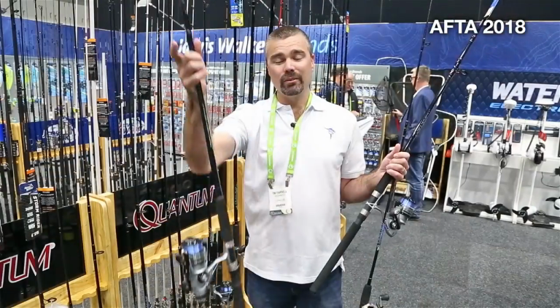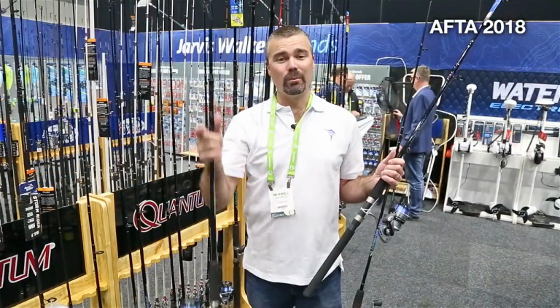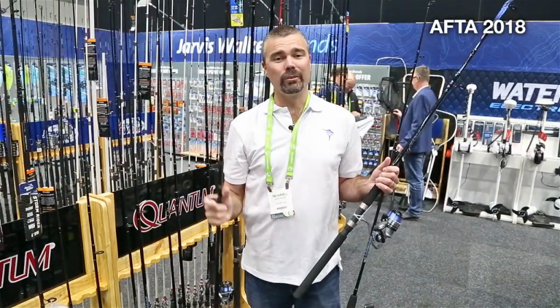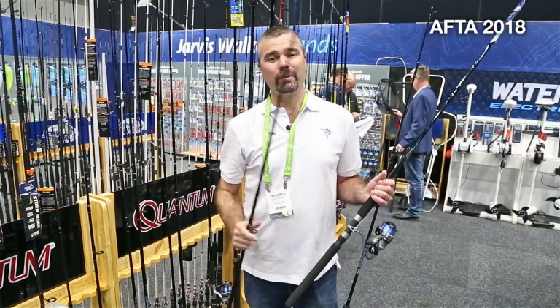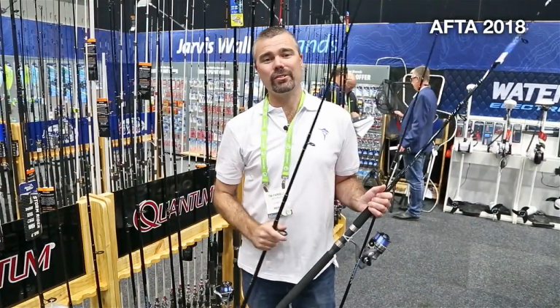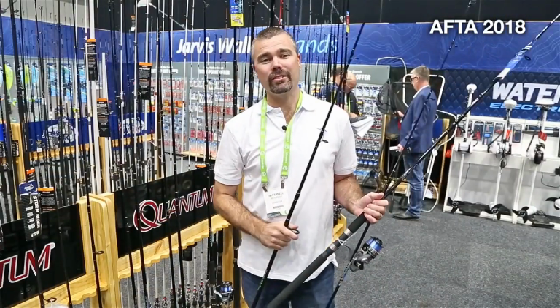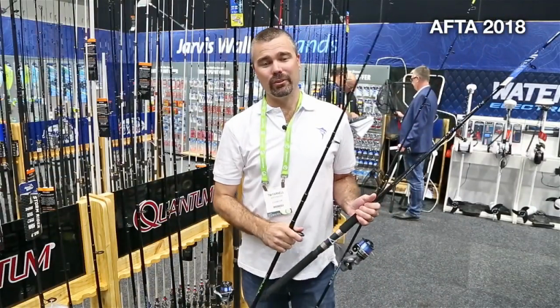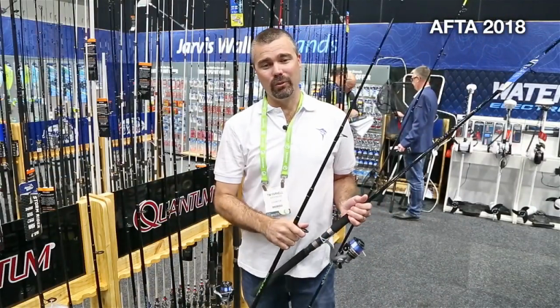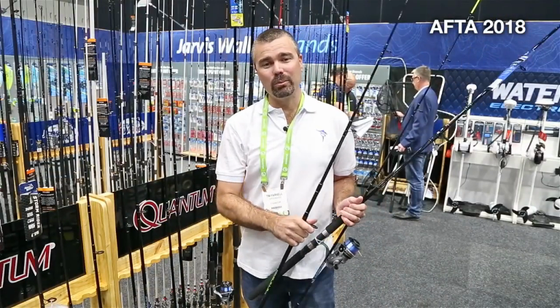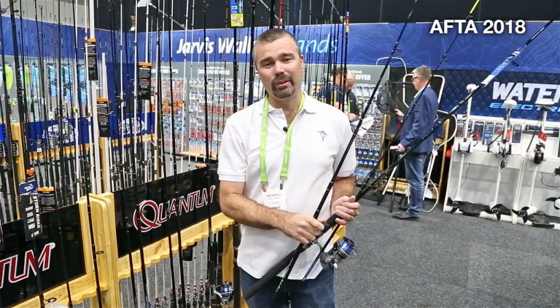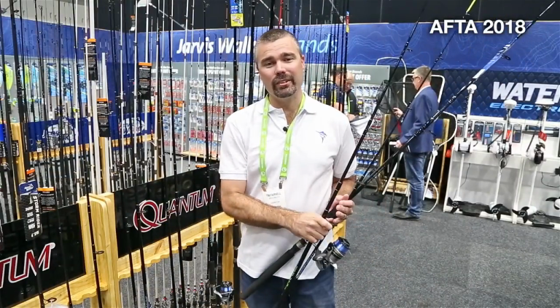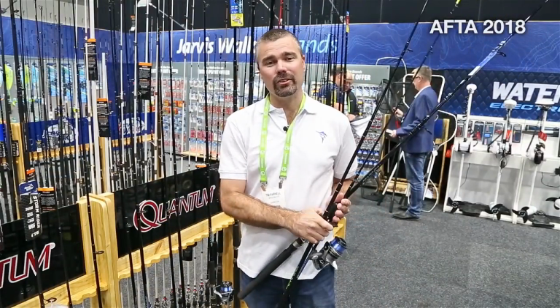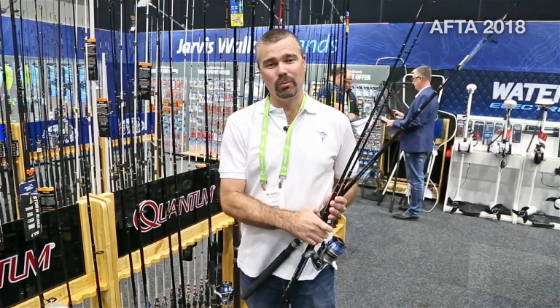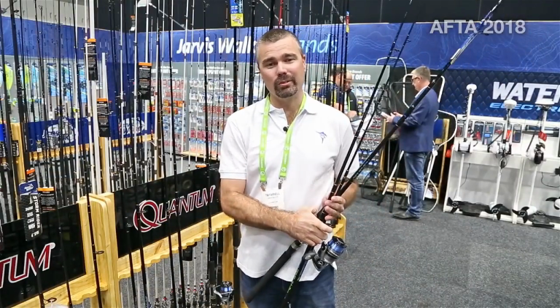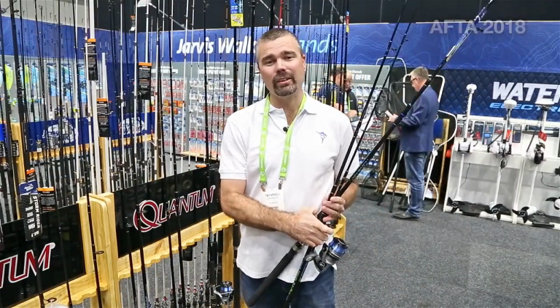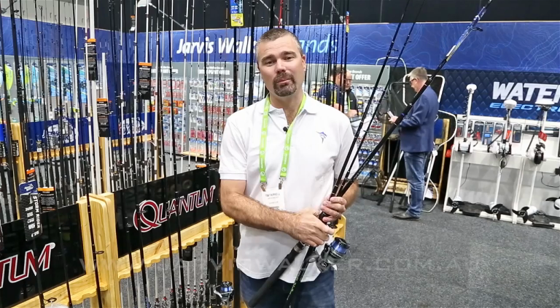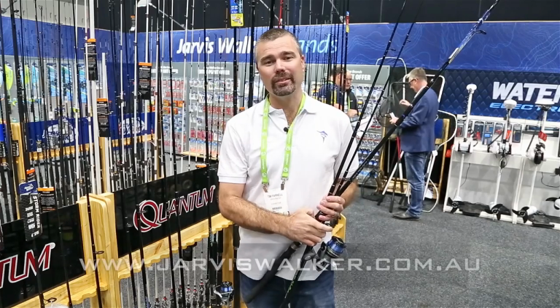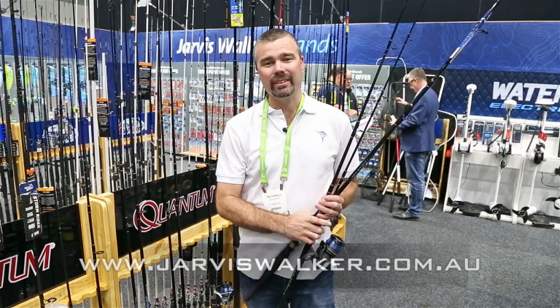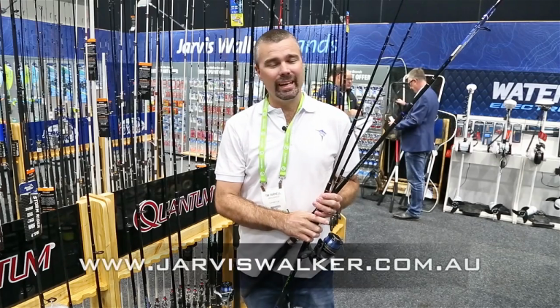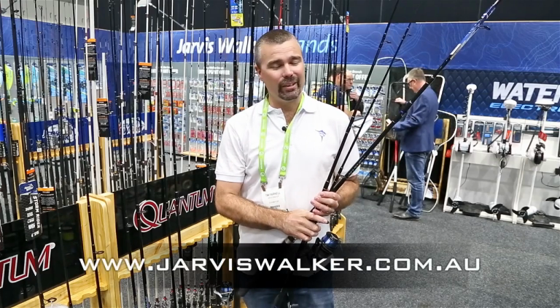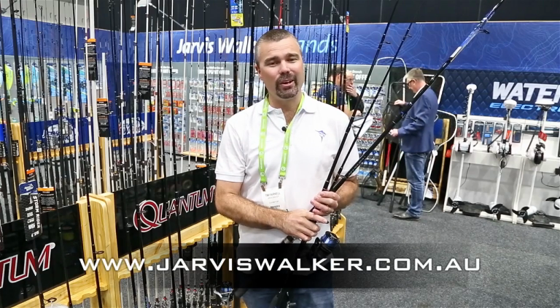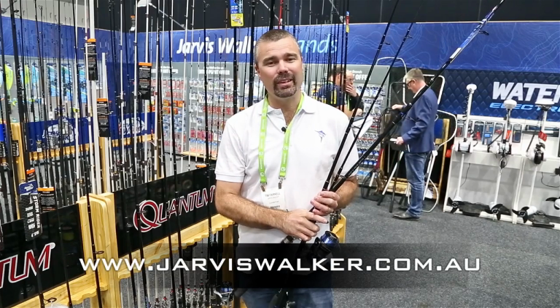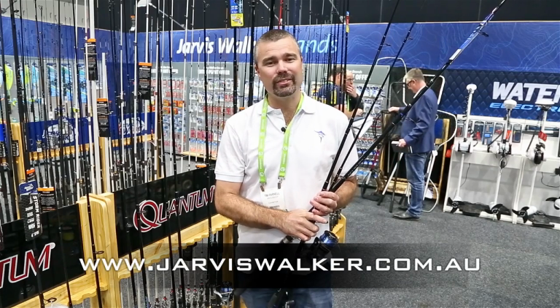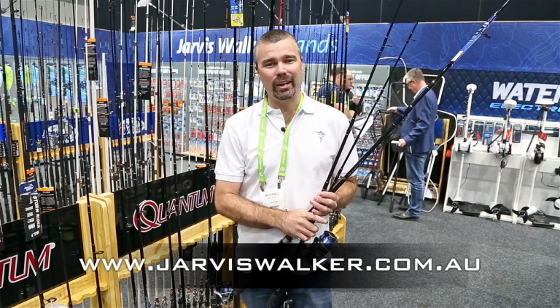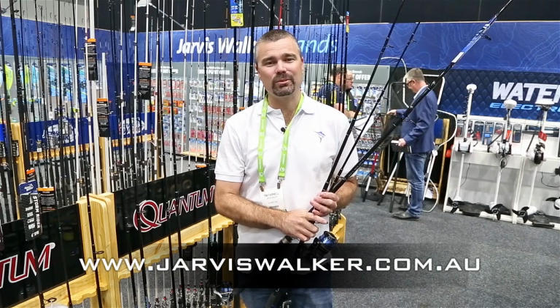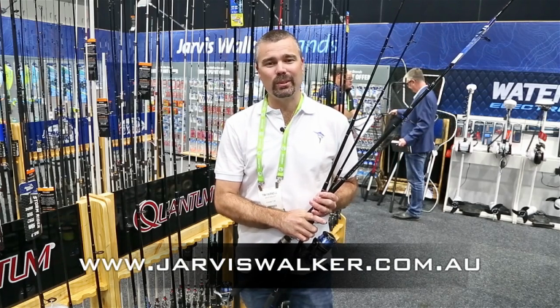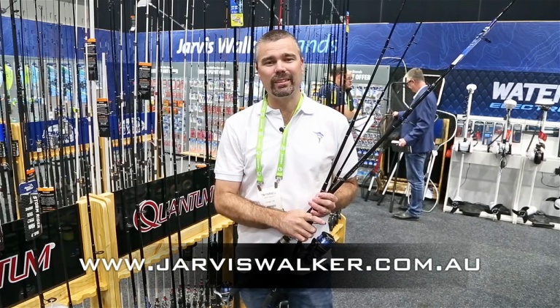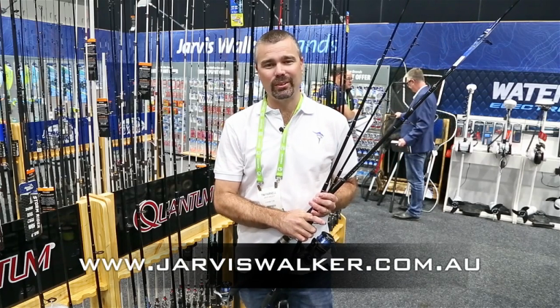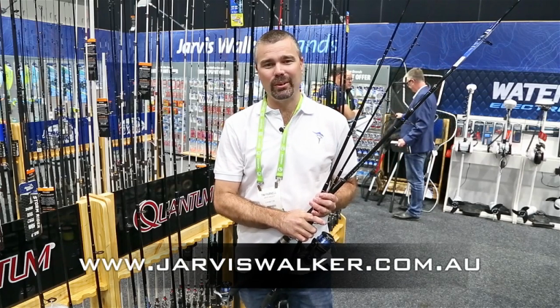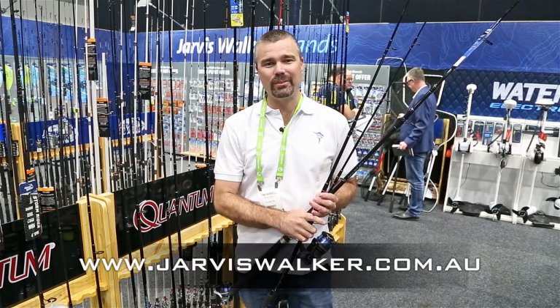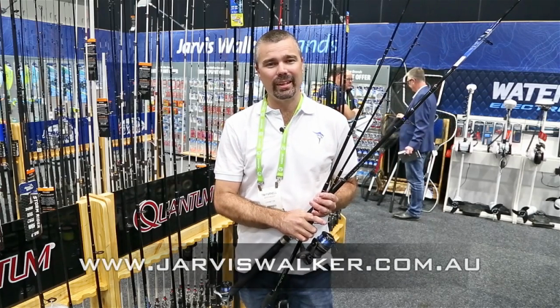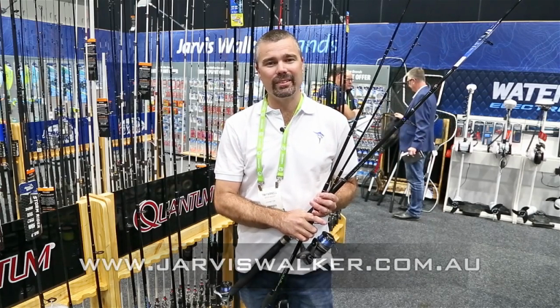For more information on the affordable range of Waterat combos, head on over to jarviswalker.com.au.